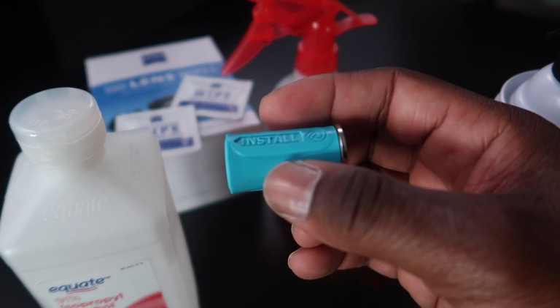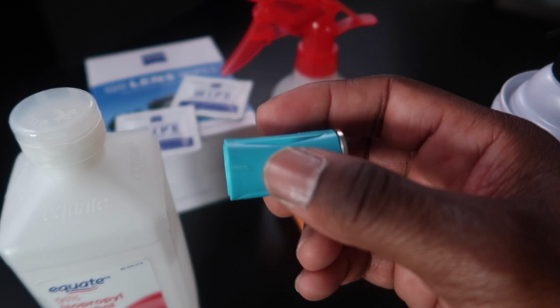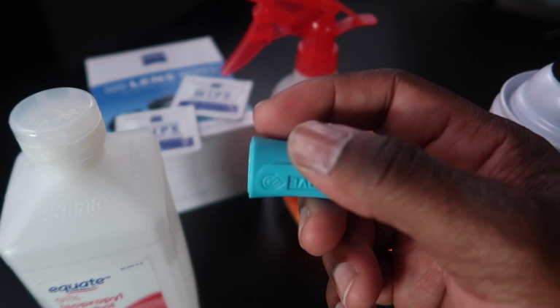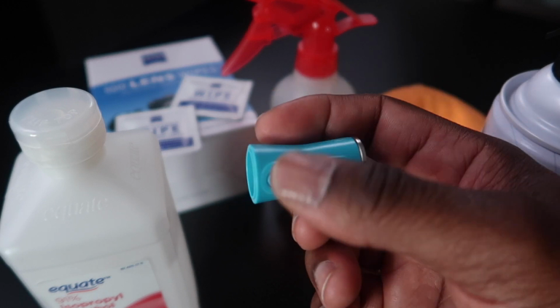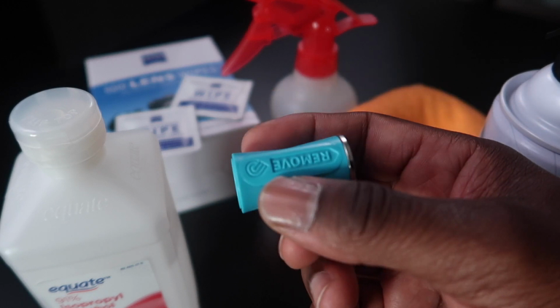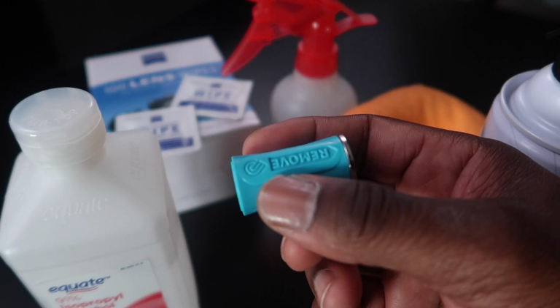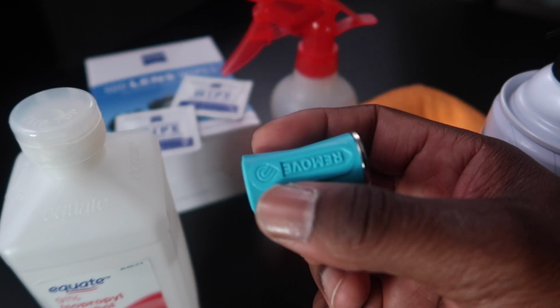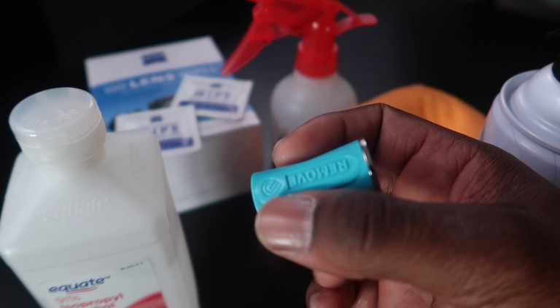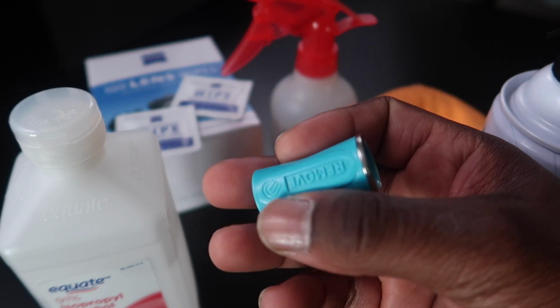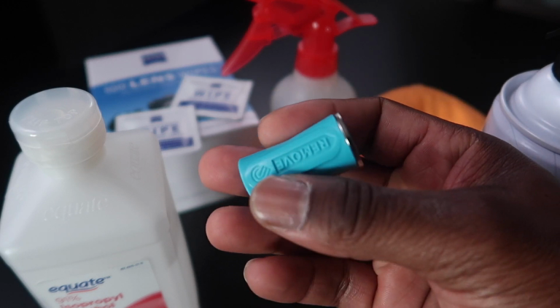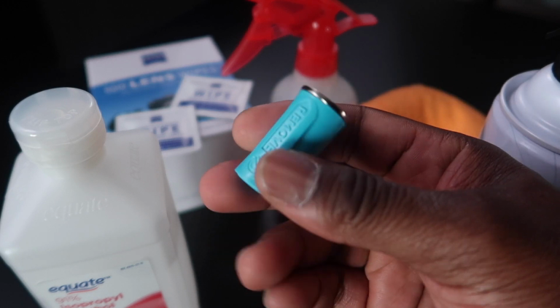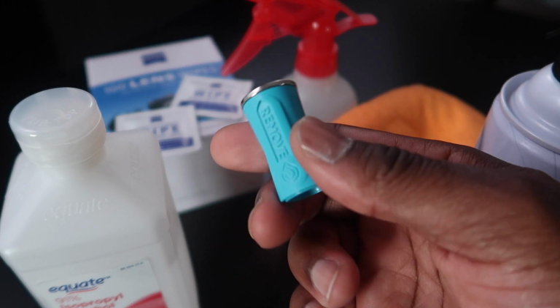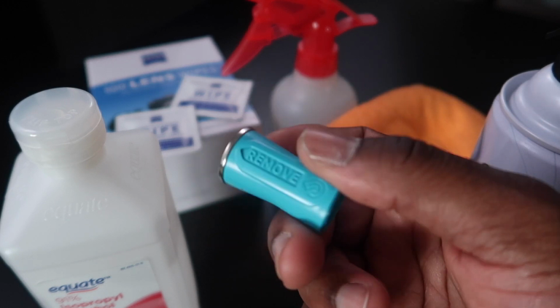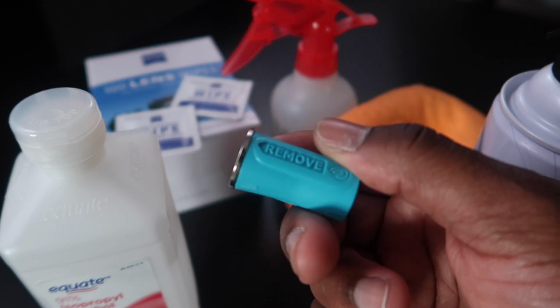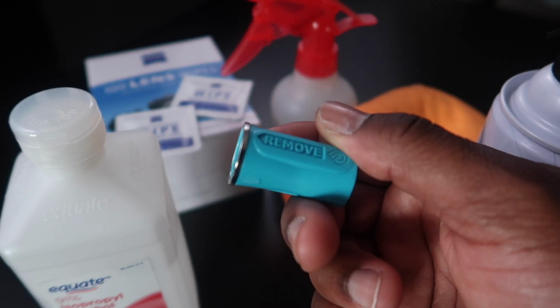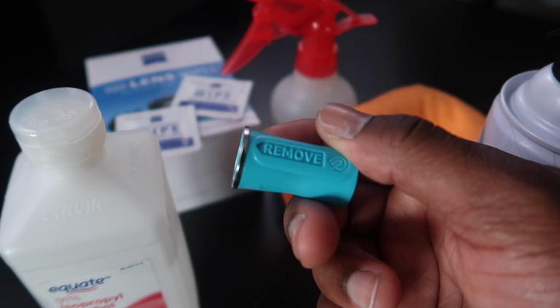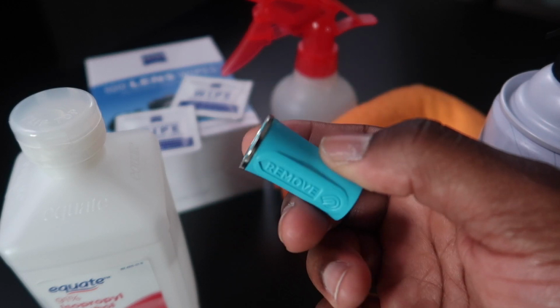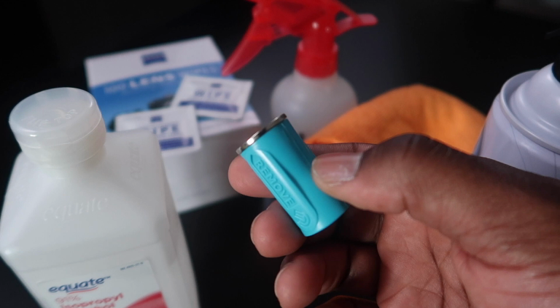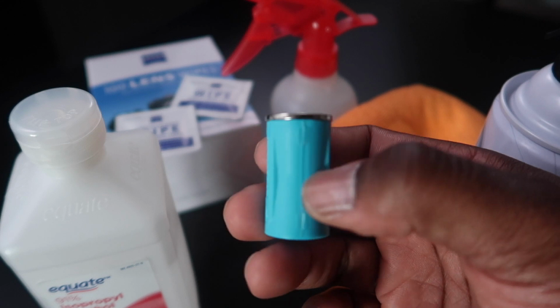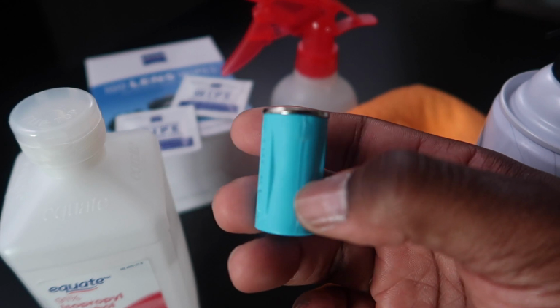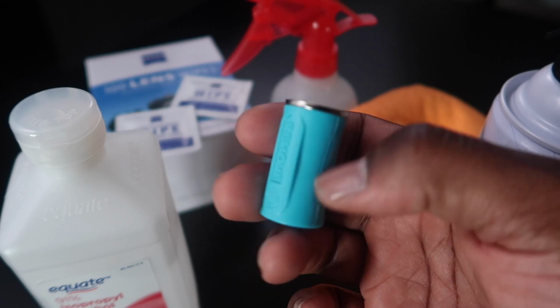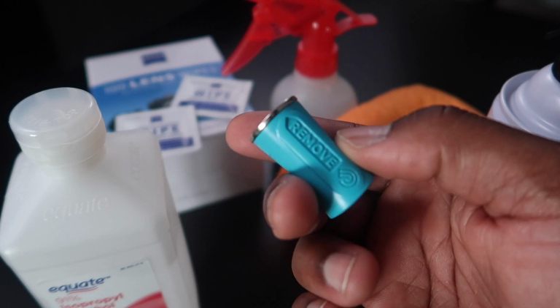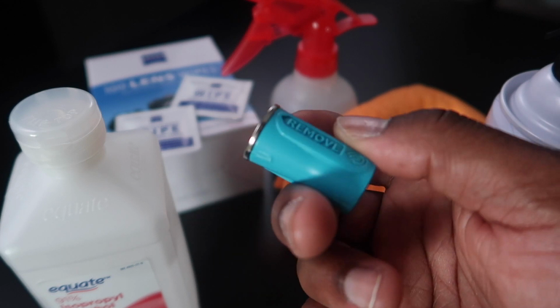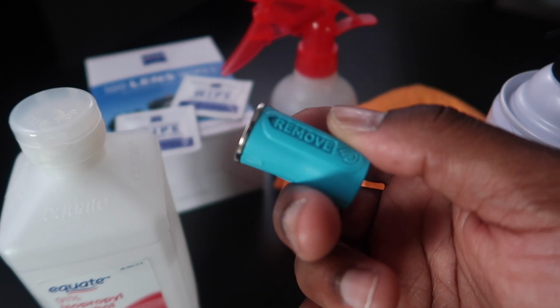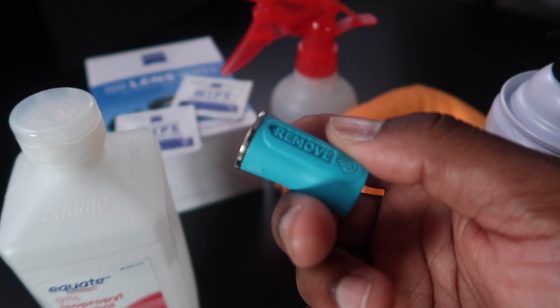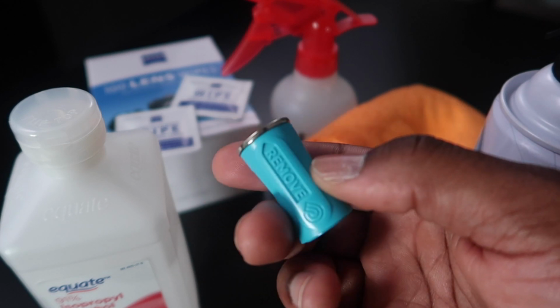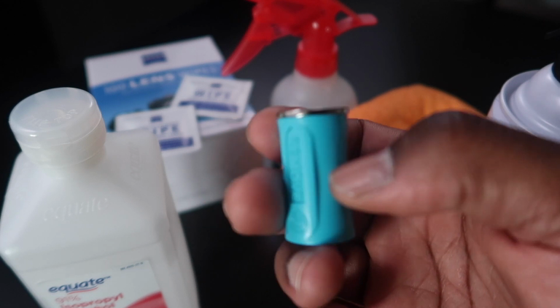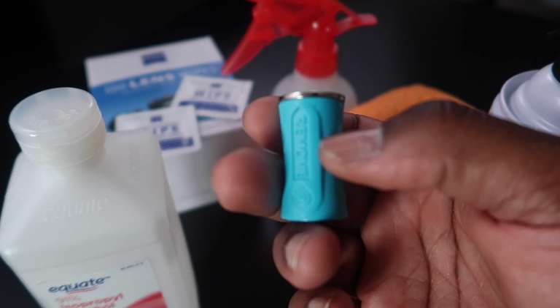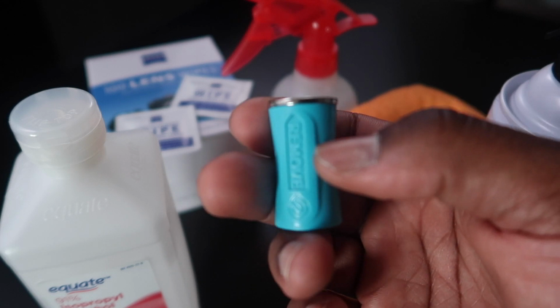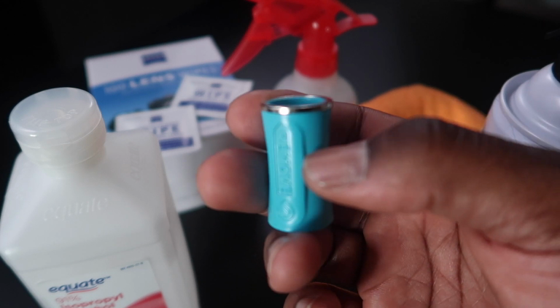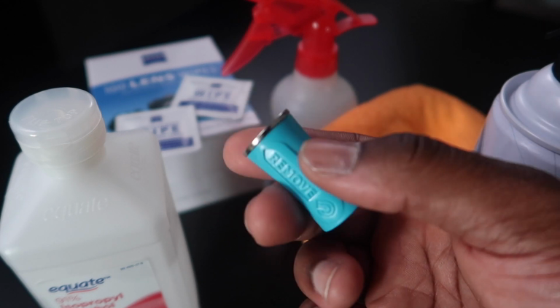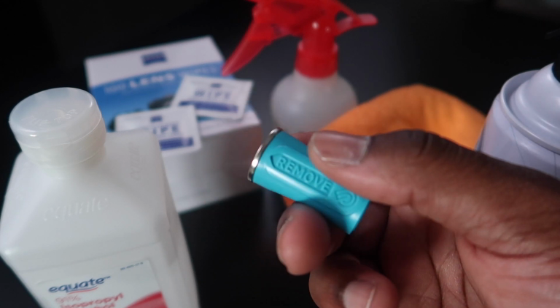This is the lens removal tool that Glowforge sends you. So if you get this in your box, do not throw this away.